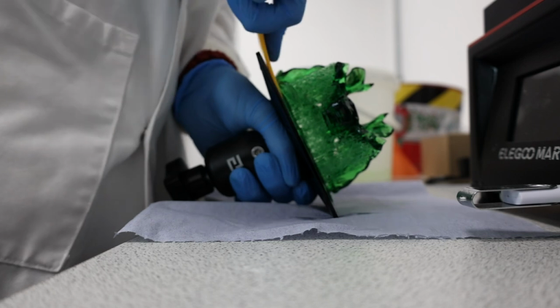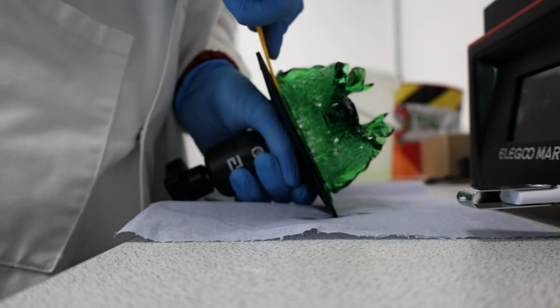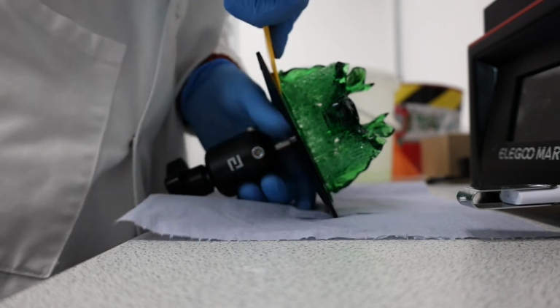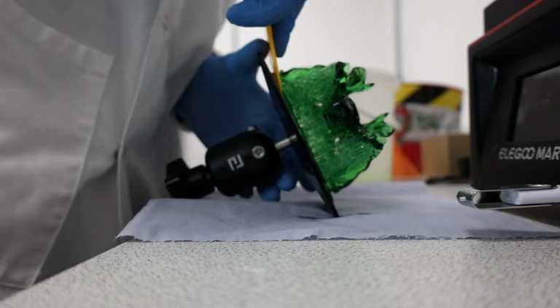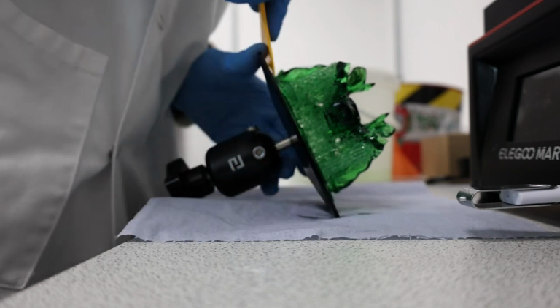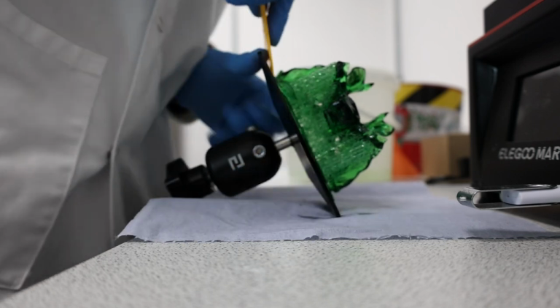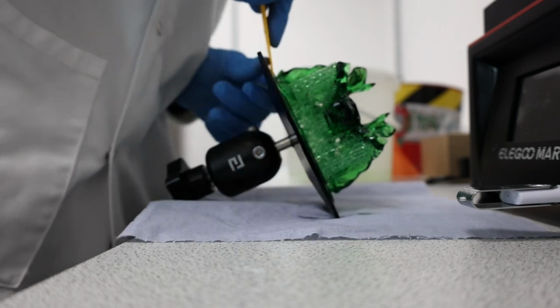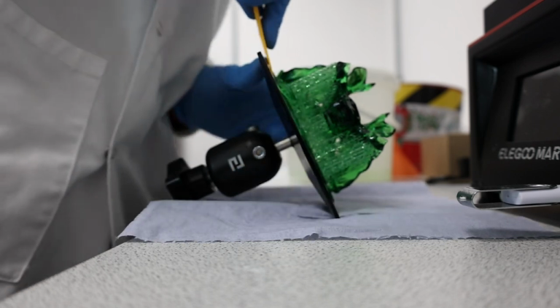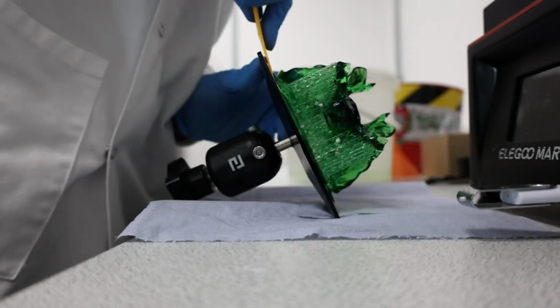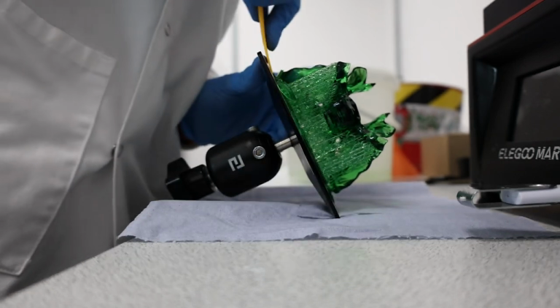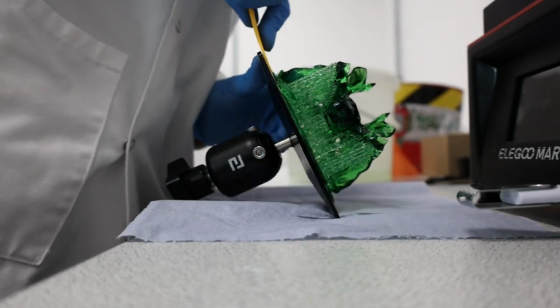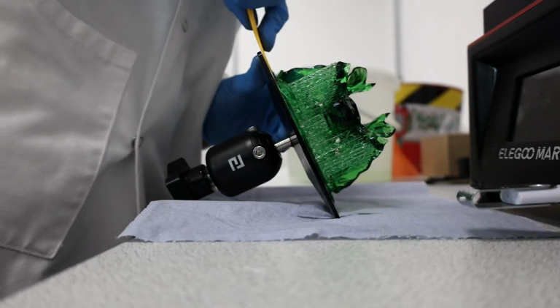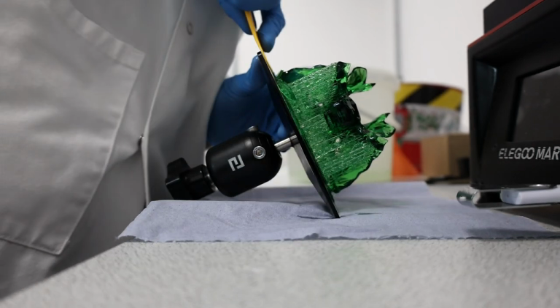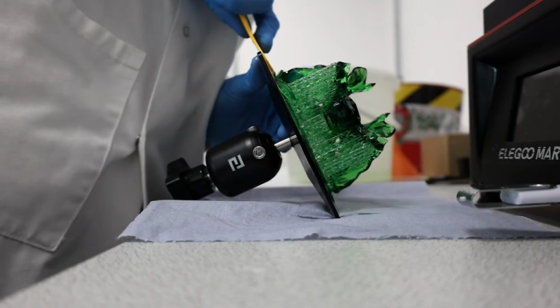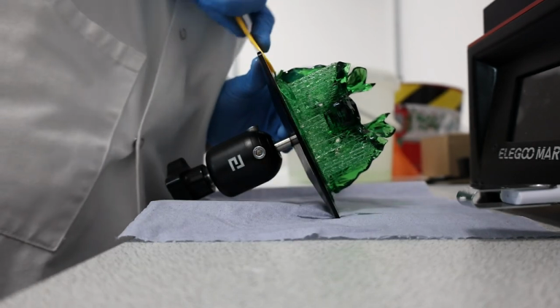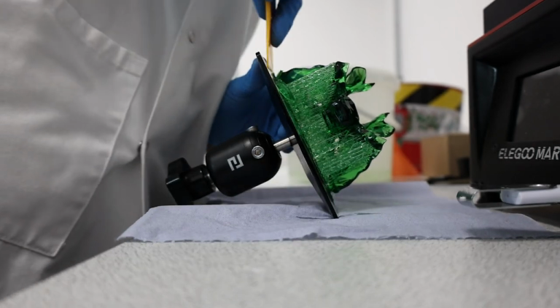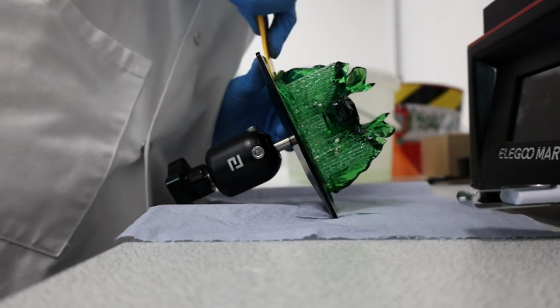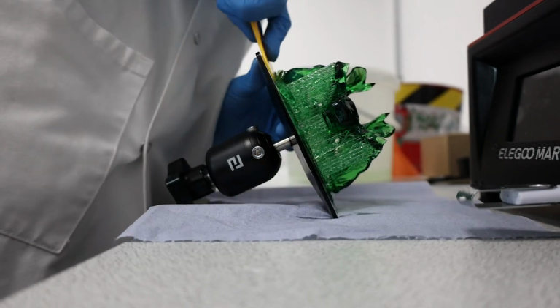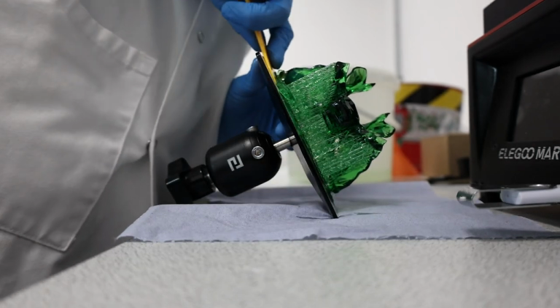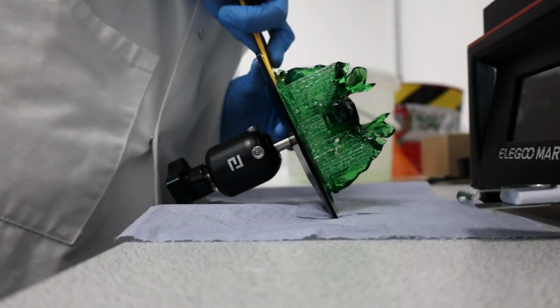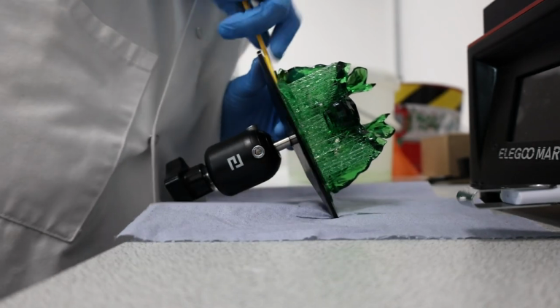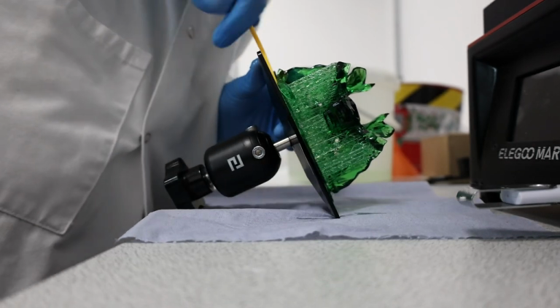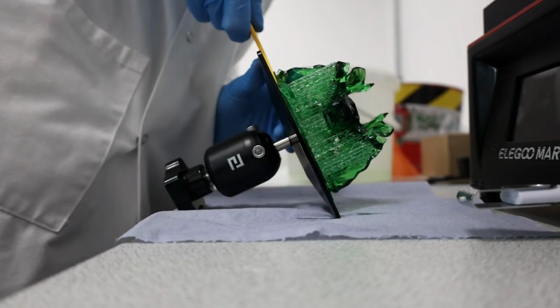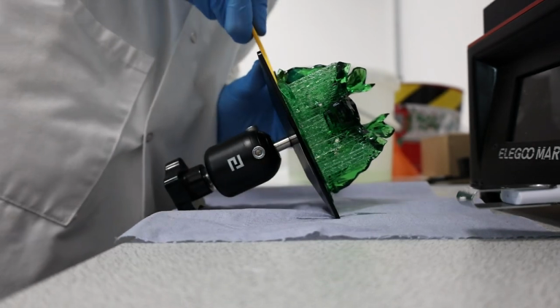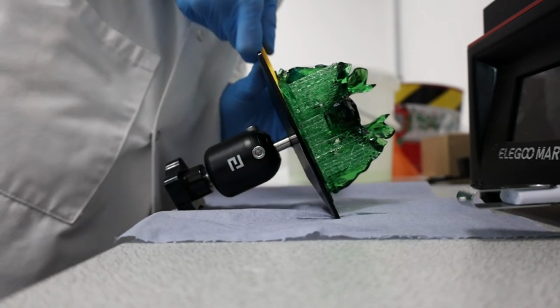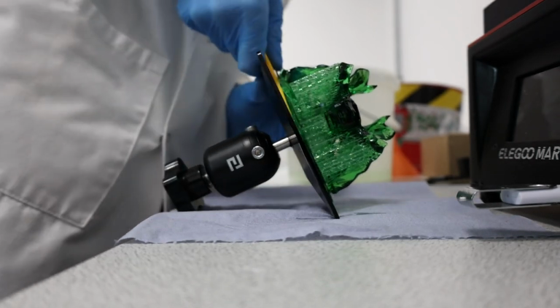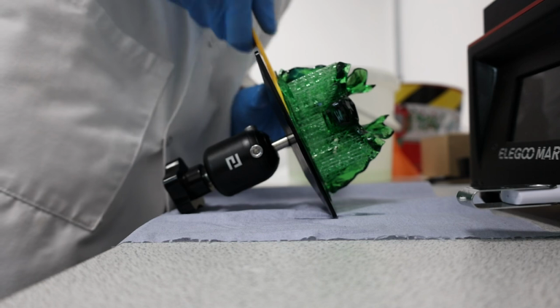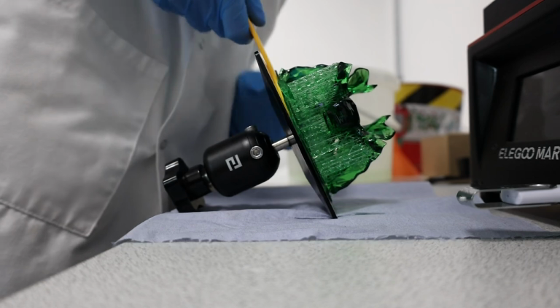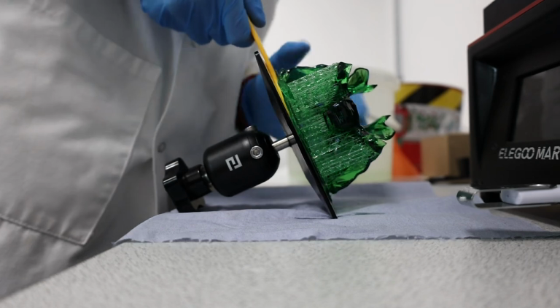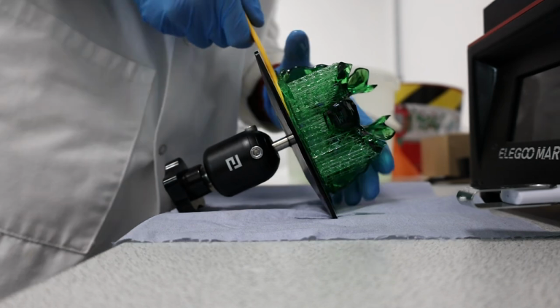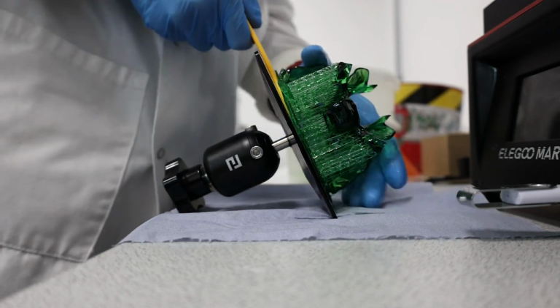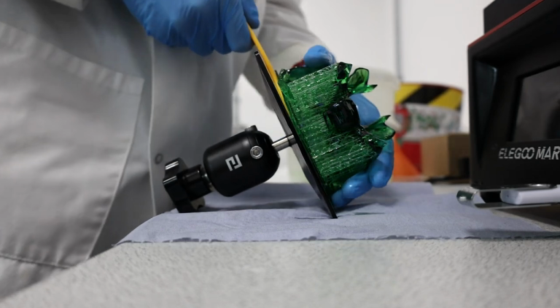It's very, very brittle. Oh, there we go, there we go.